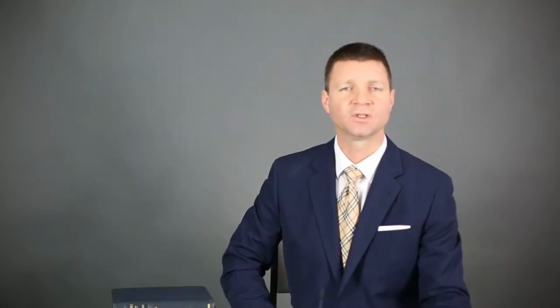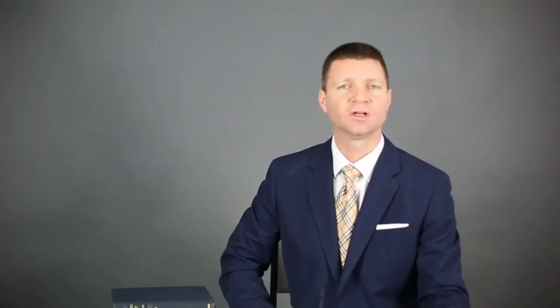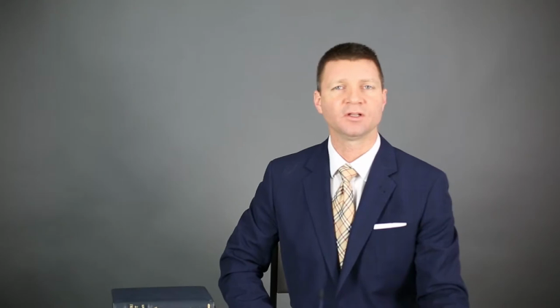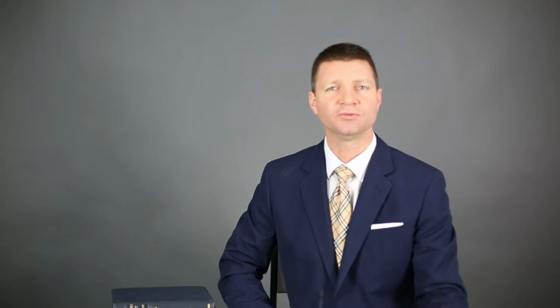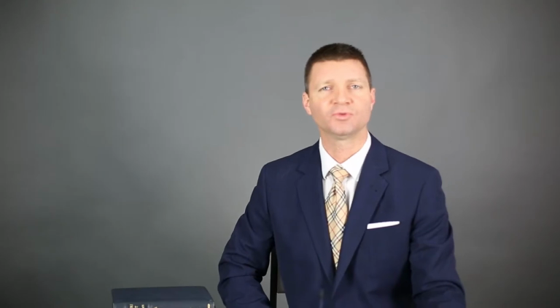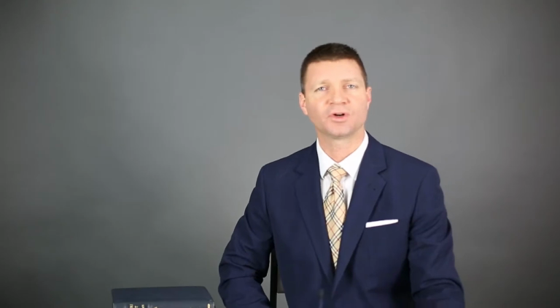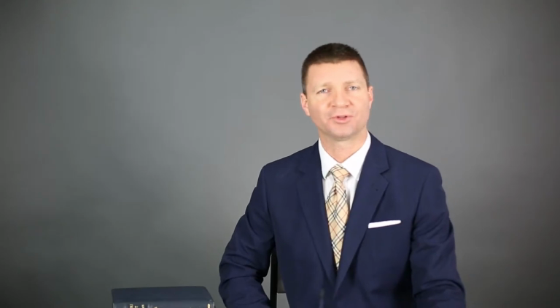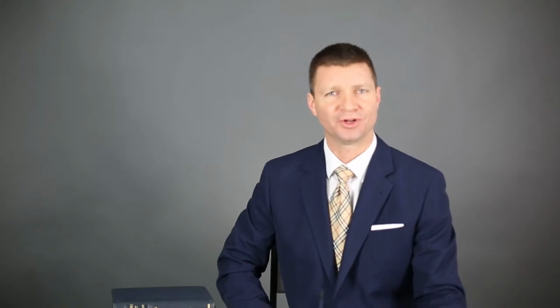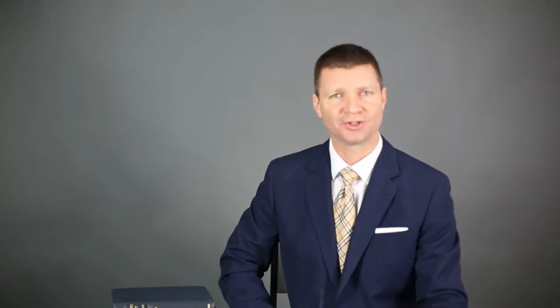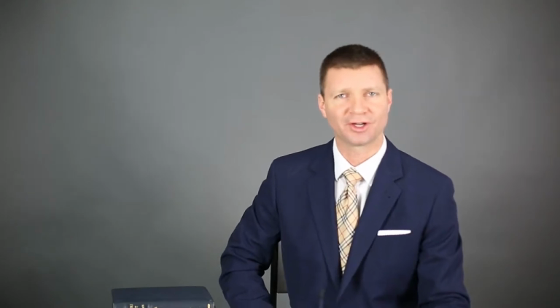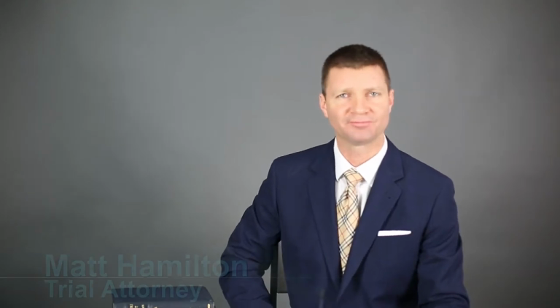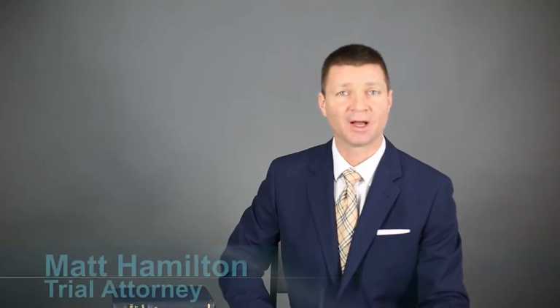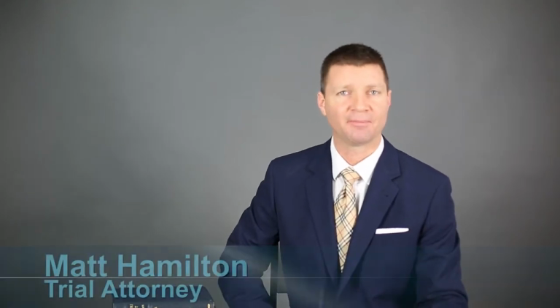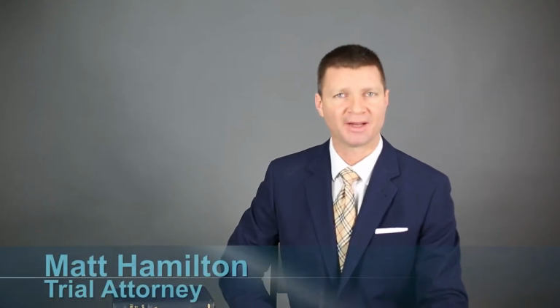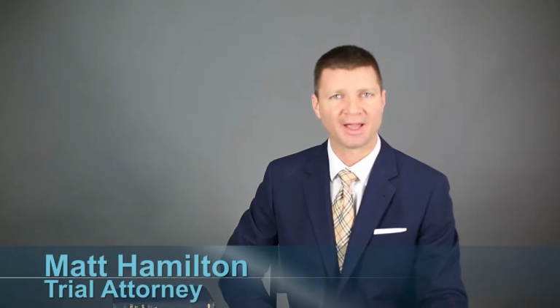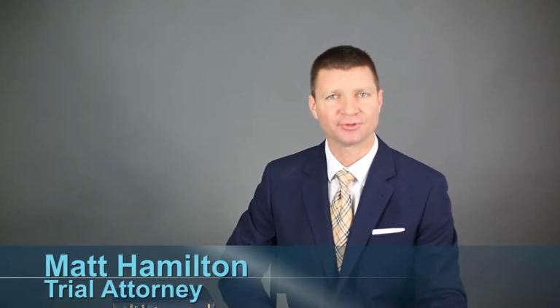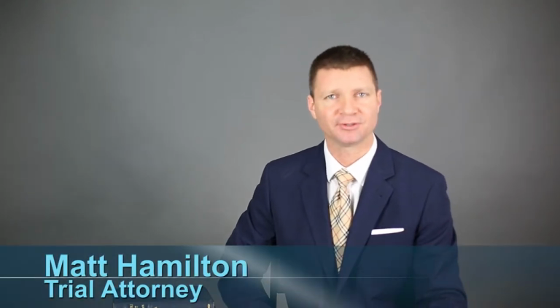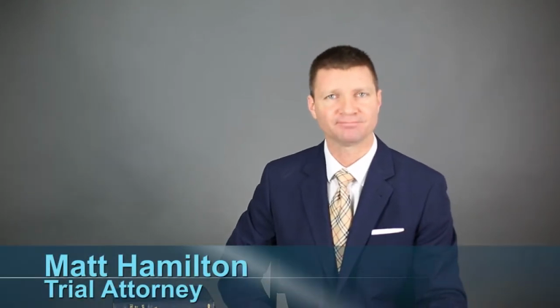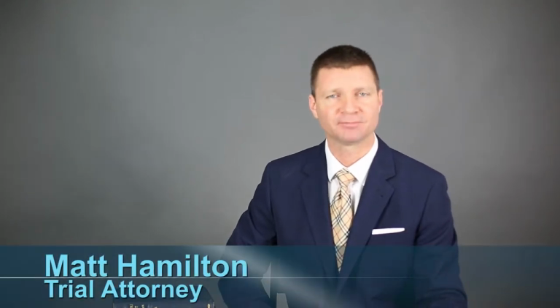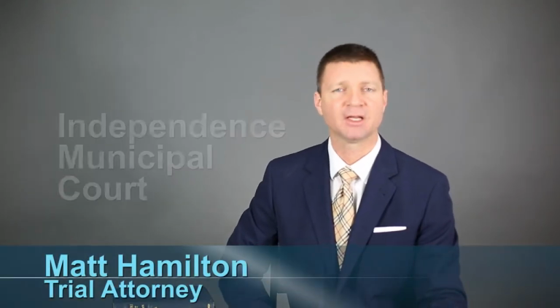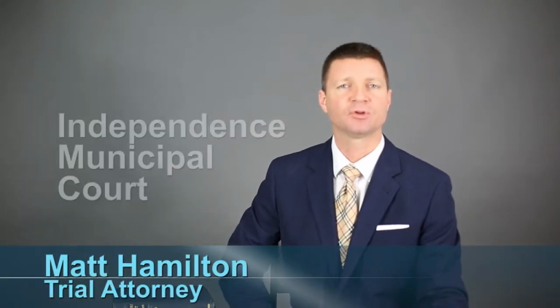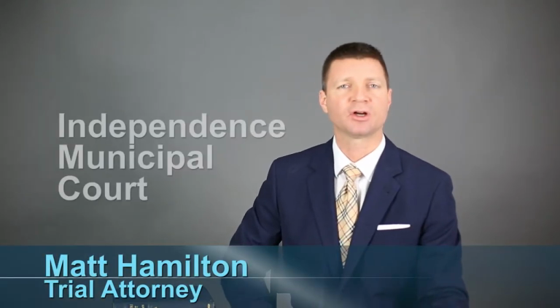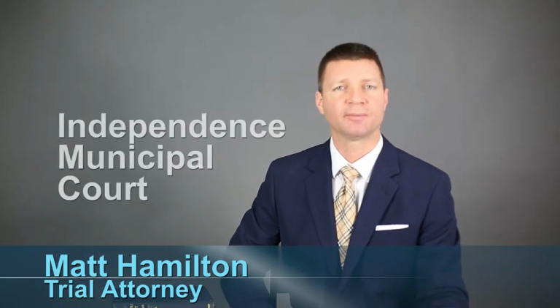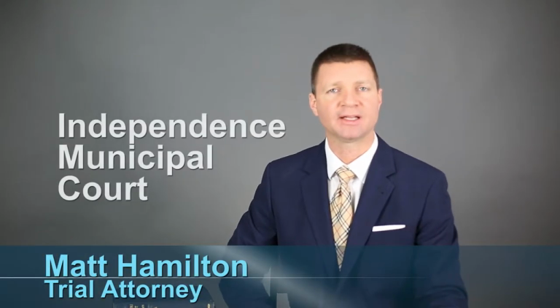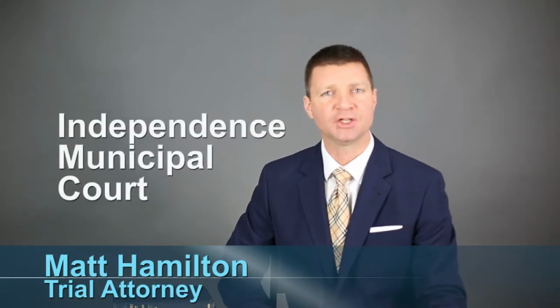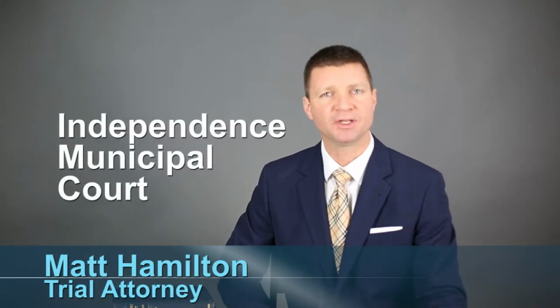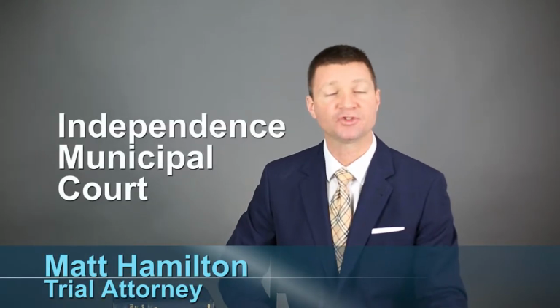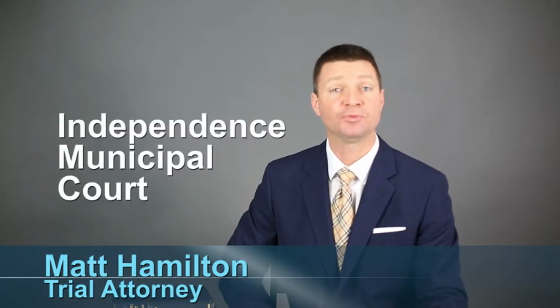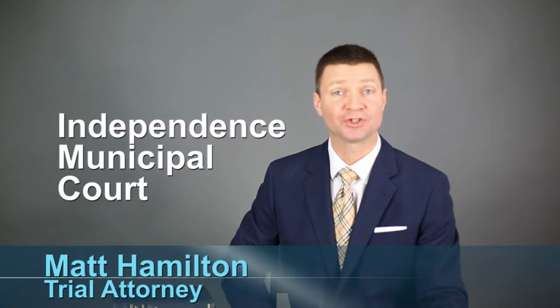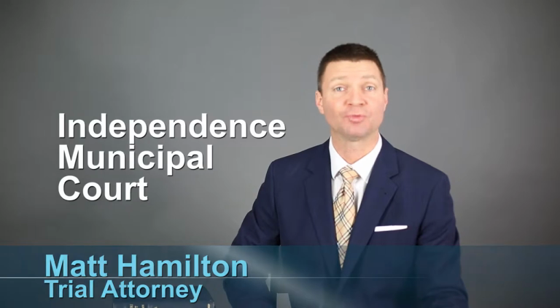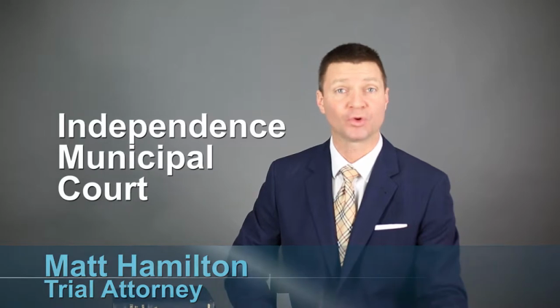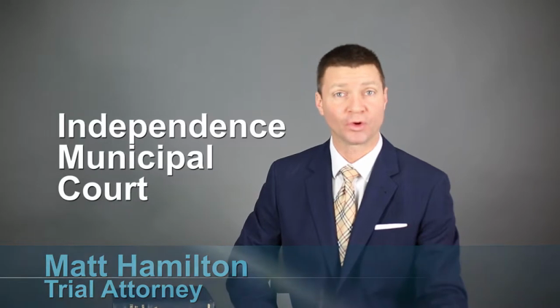Hello, welcome to Law Talk. I'm Matt Hamilton. We're talking about Independence Municipal Court.